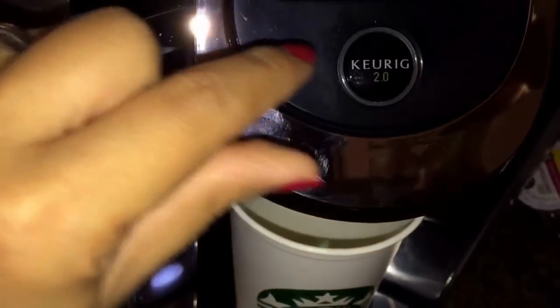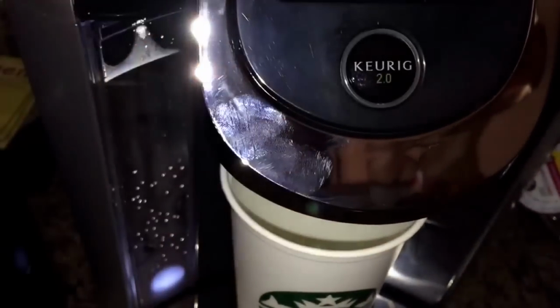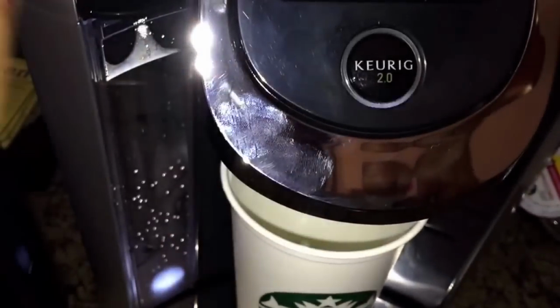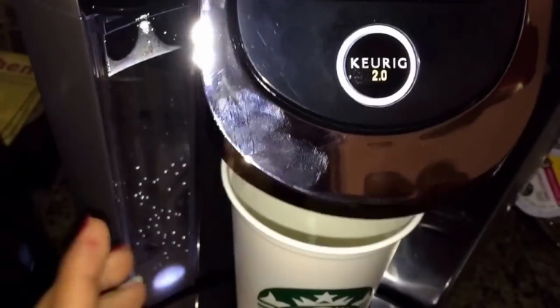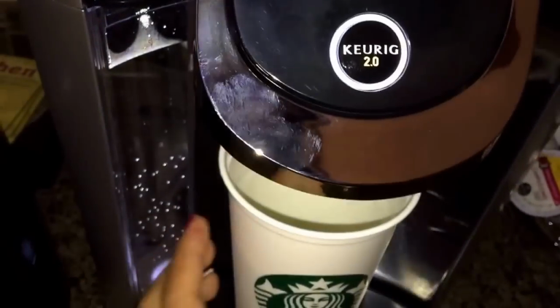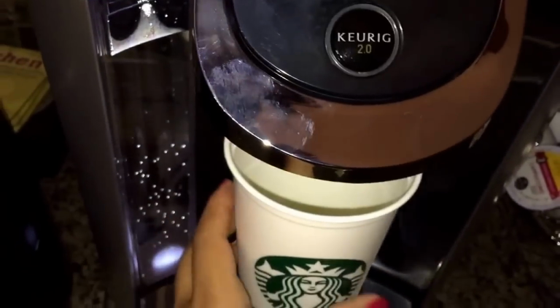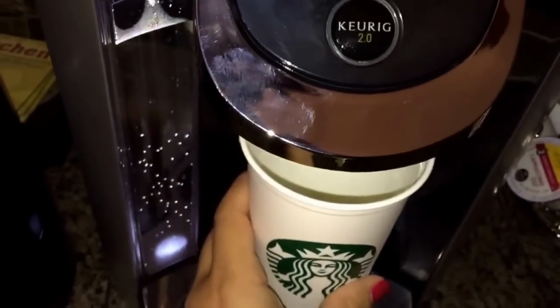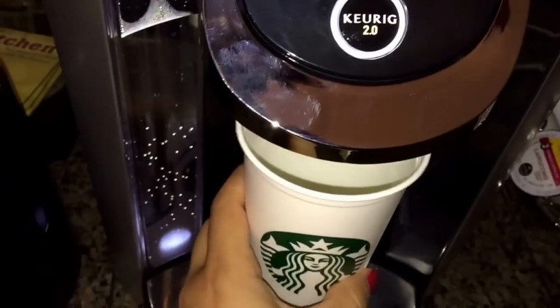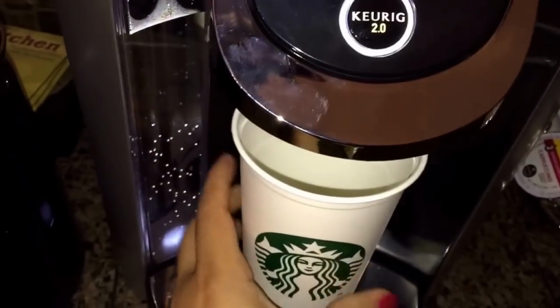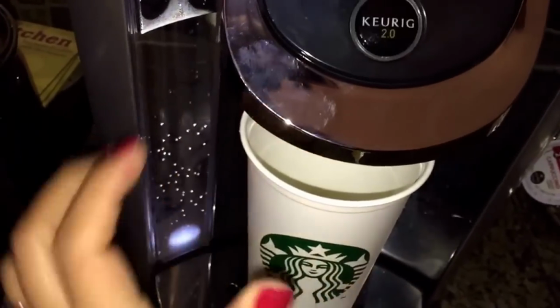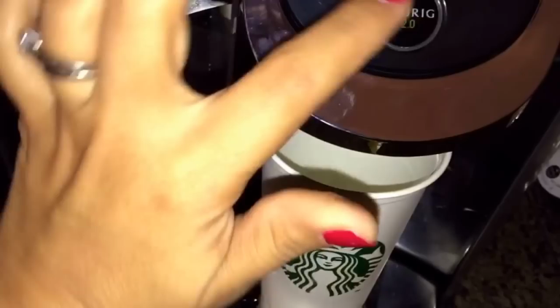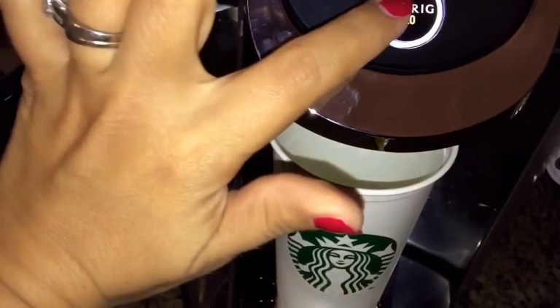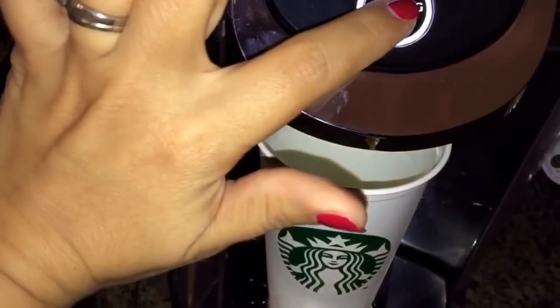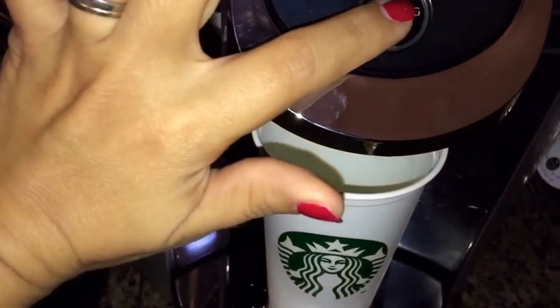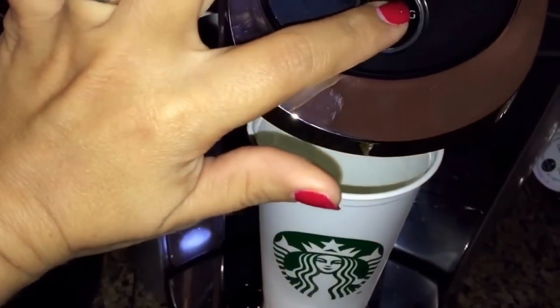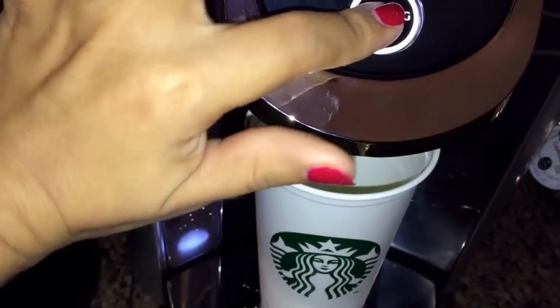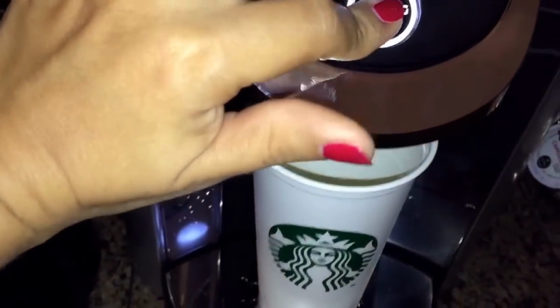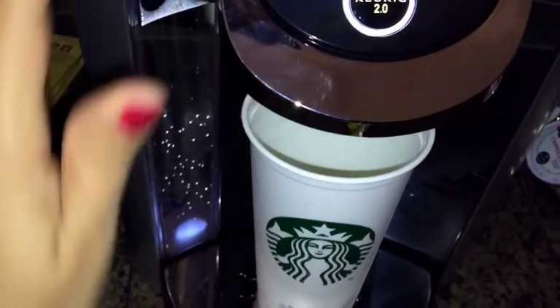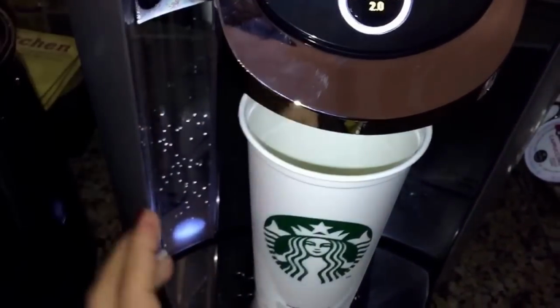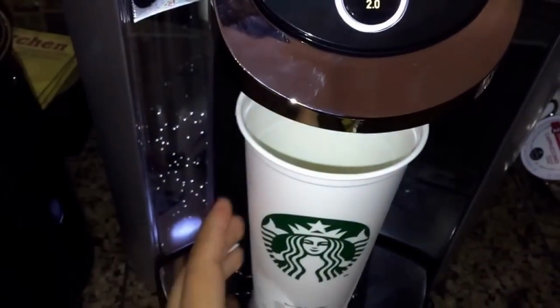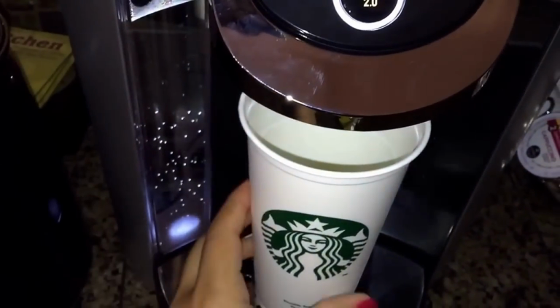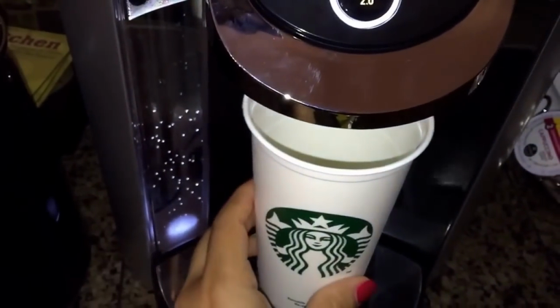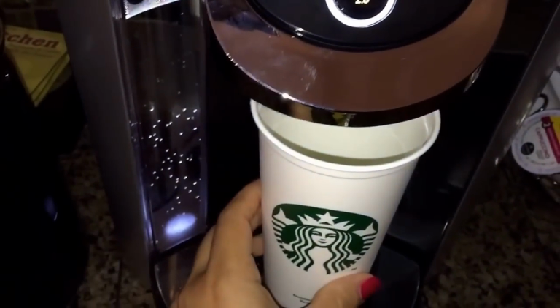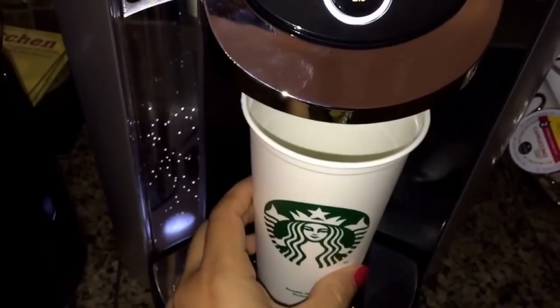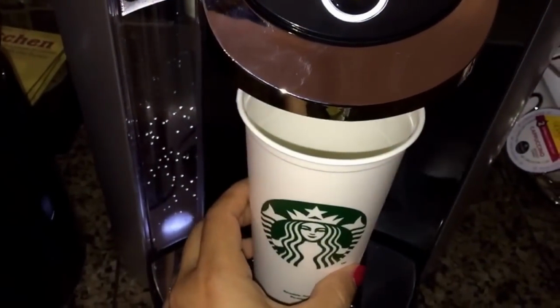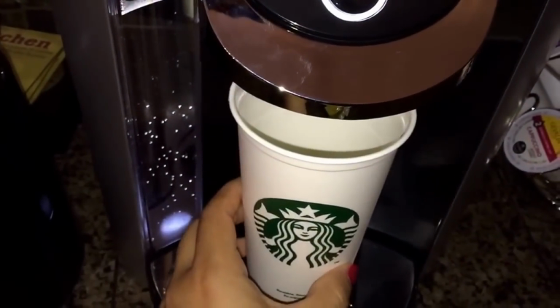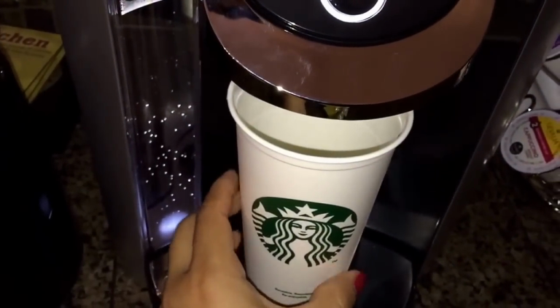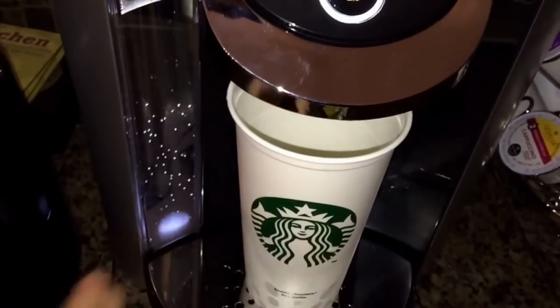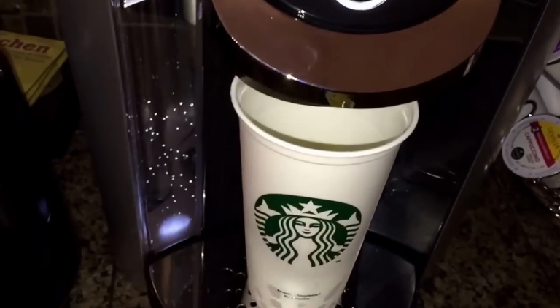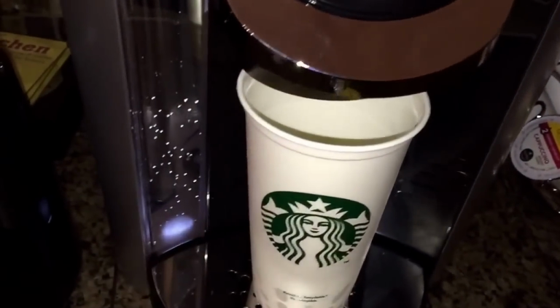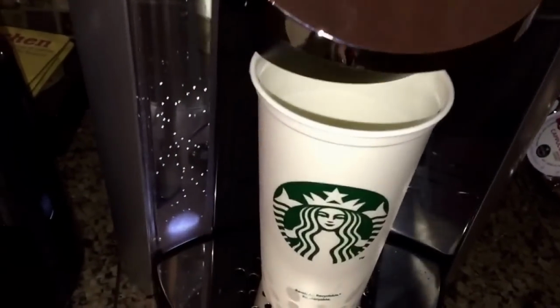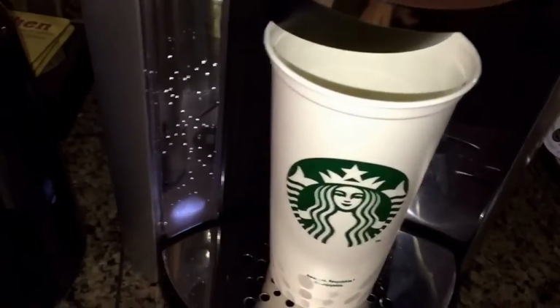Luego le aplastas aquí y sale solito — por el agua, por el cappuccino. (Then you press here and it comes out on its own — the water, the cappuccino.)